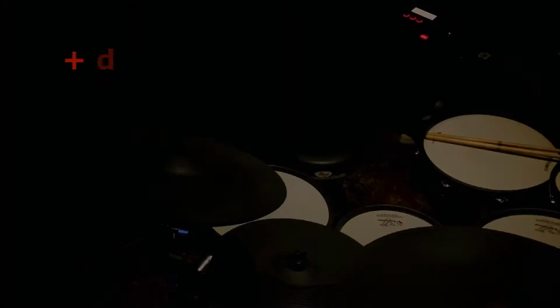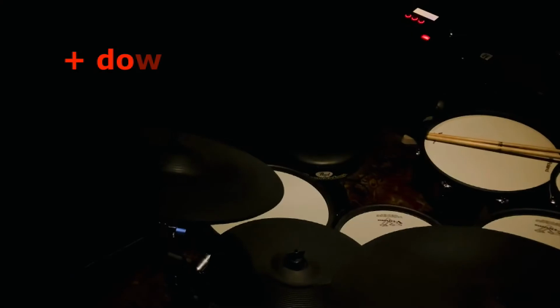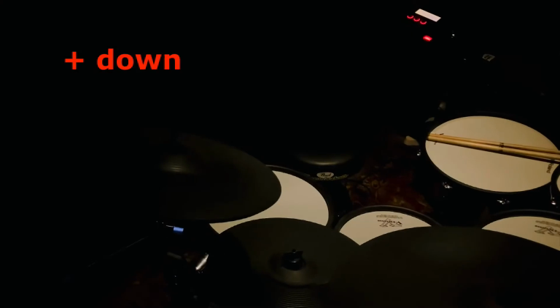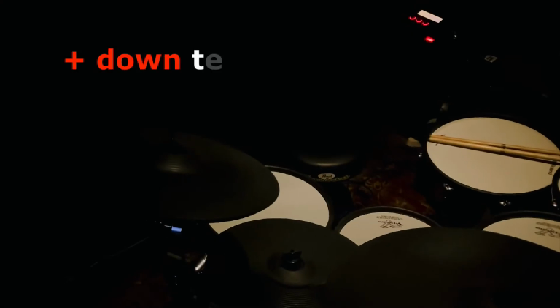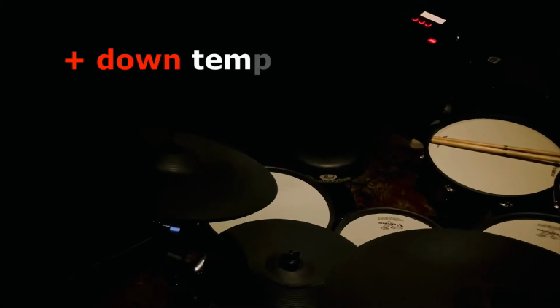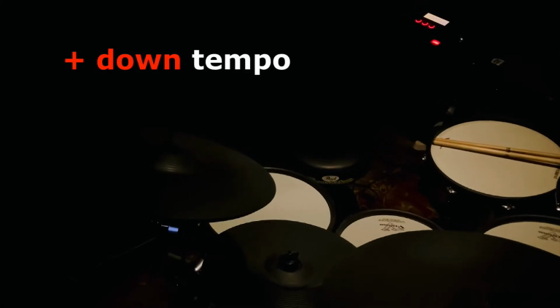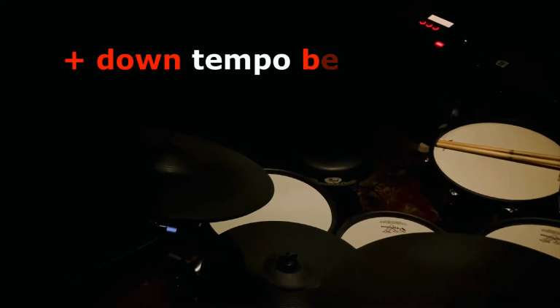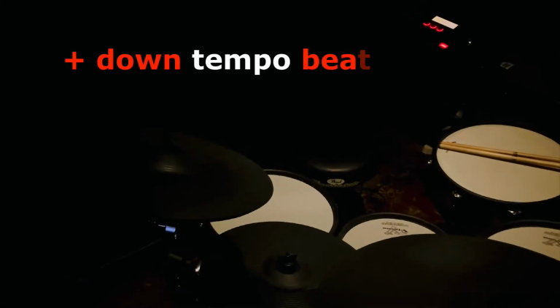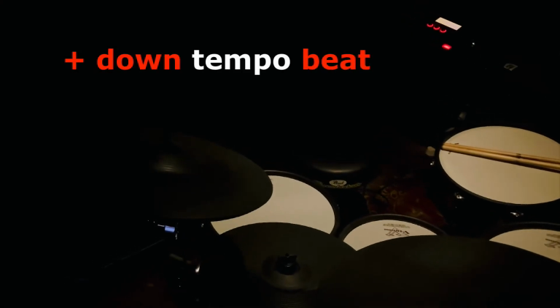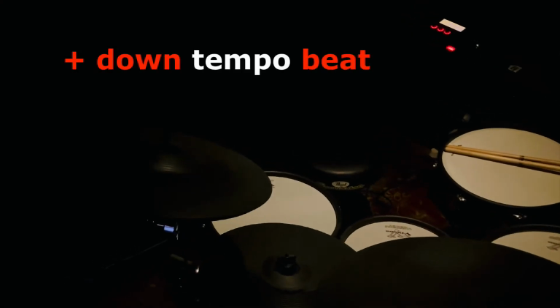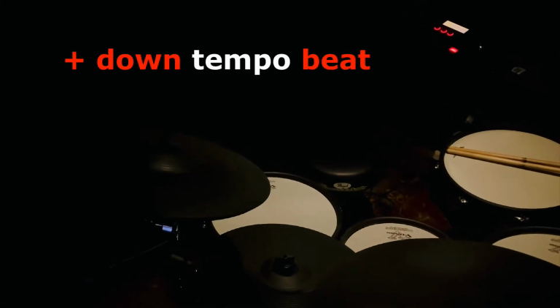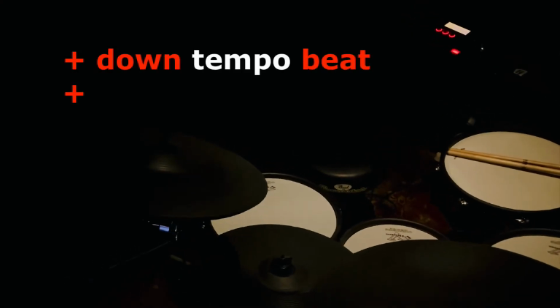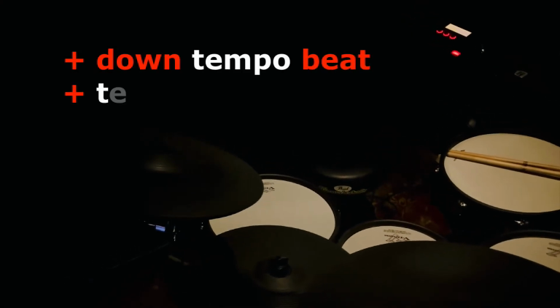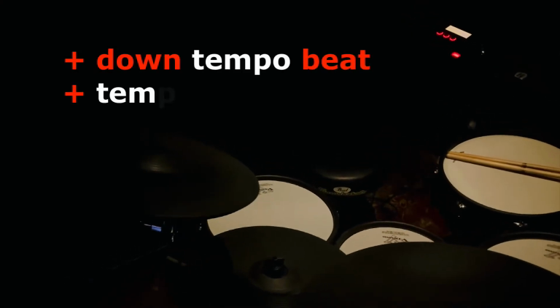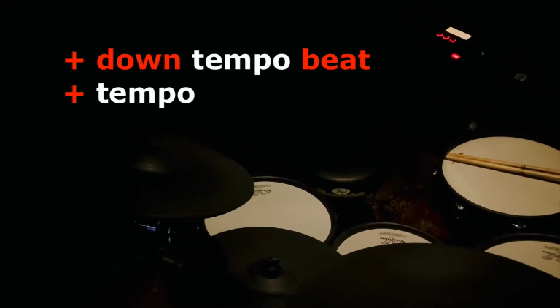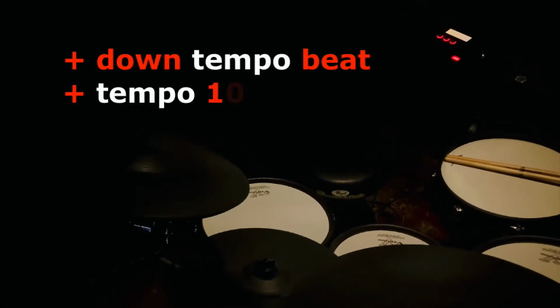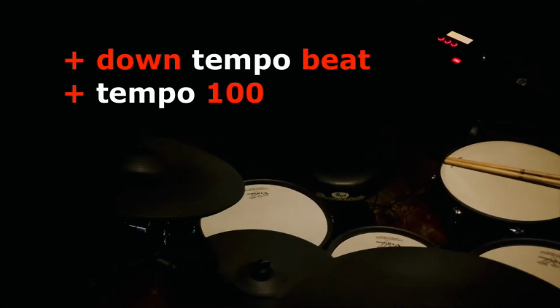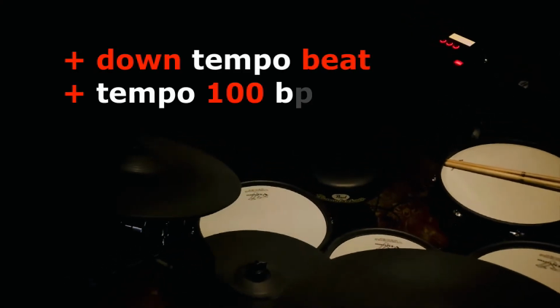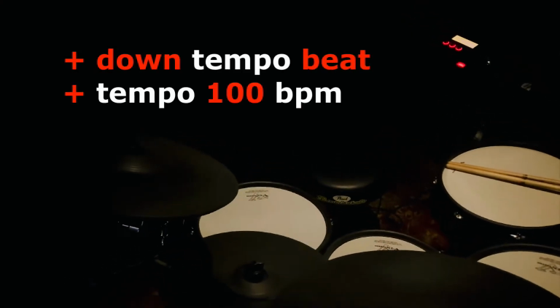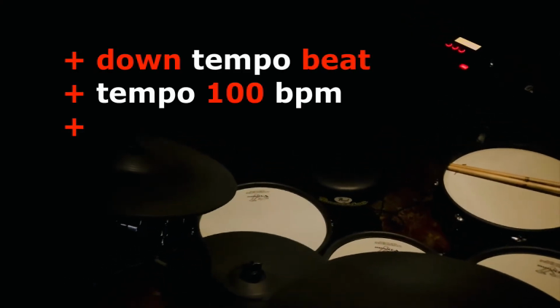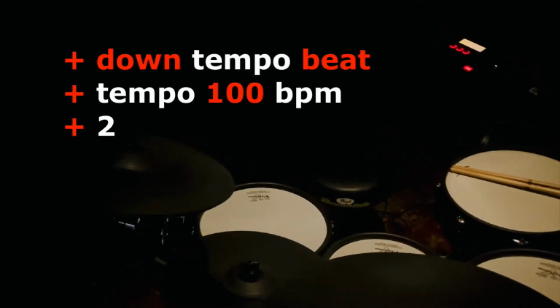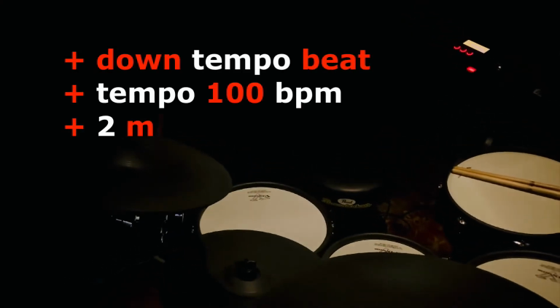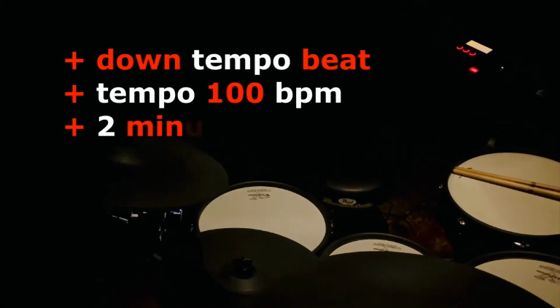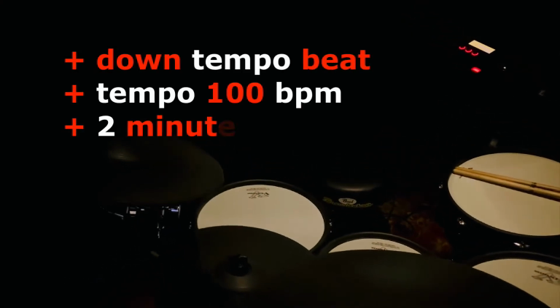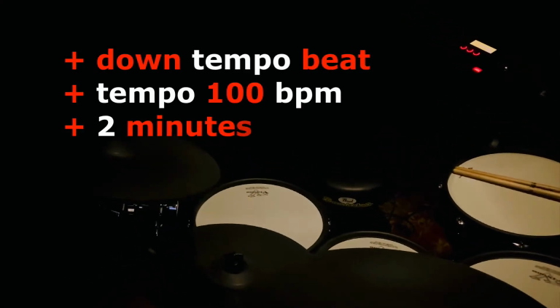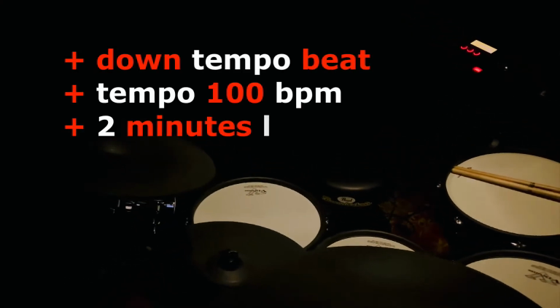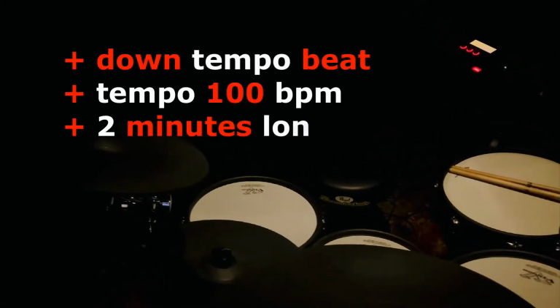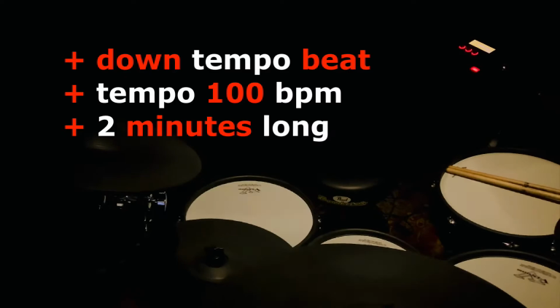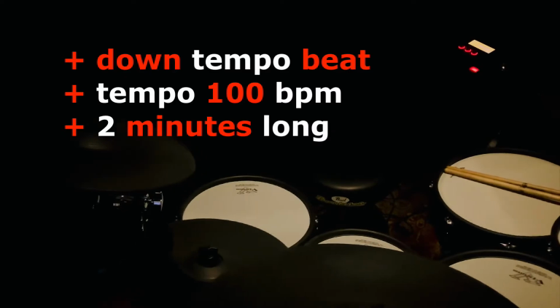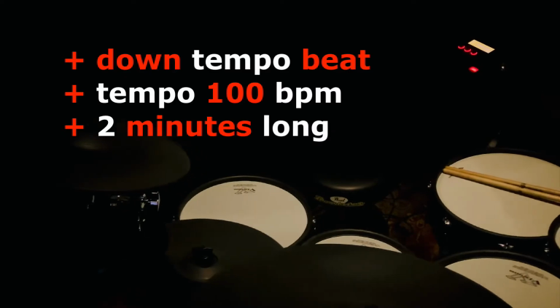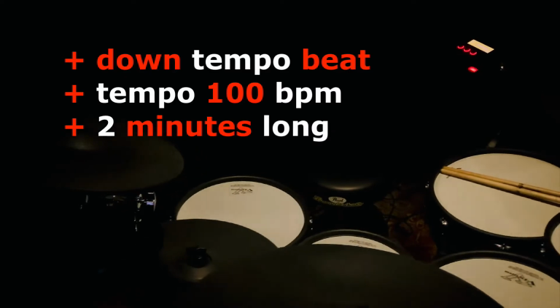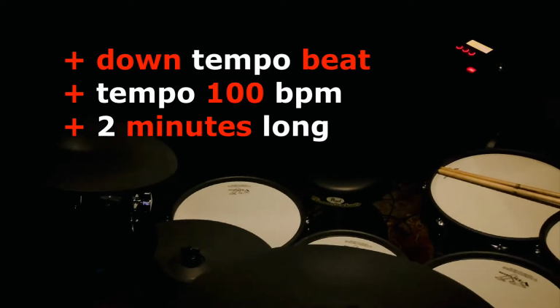JB here. This drum backing track is a down tempo beat. It's running at the tempo of 100 BPM and it's two minutes long.